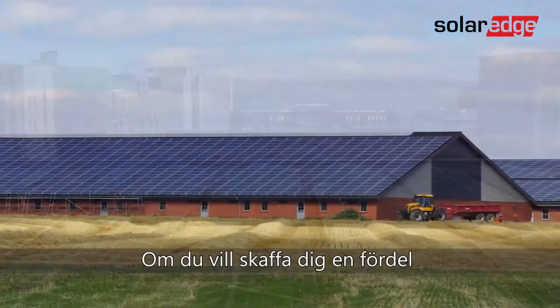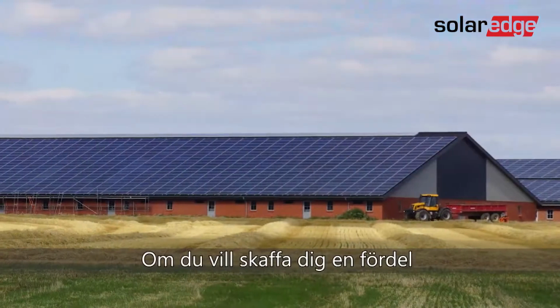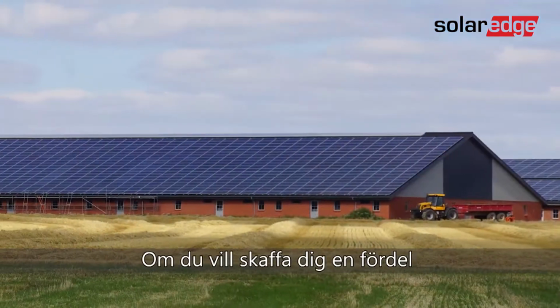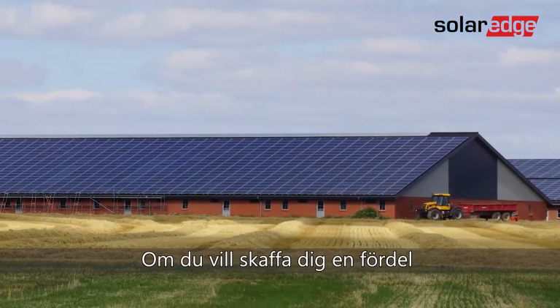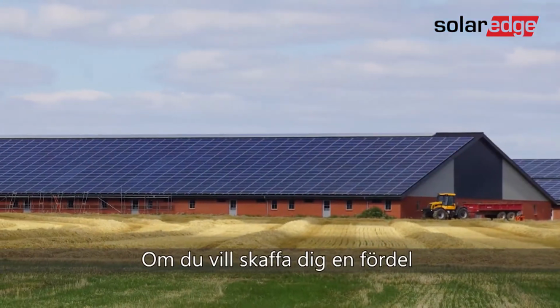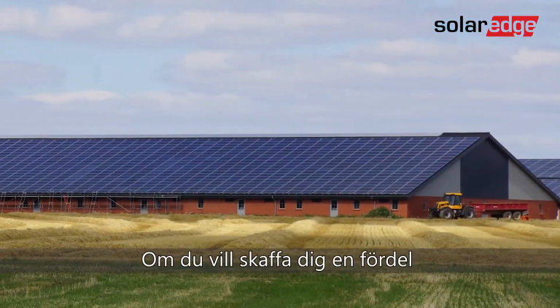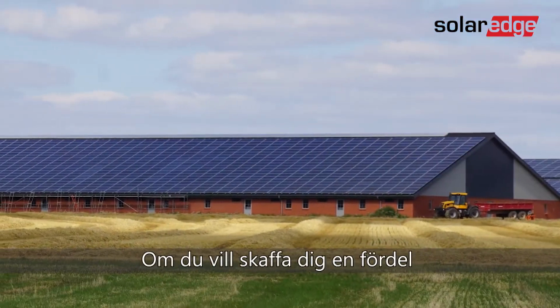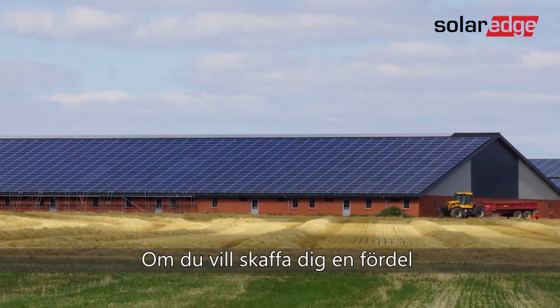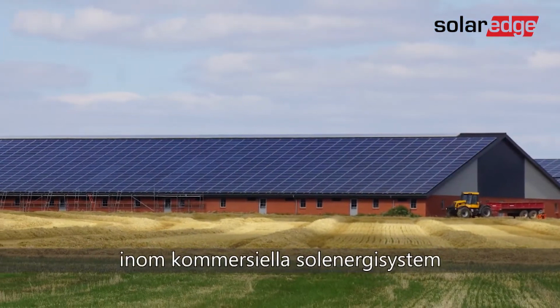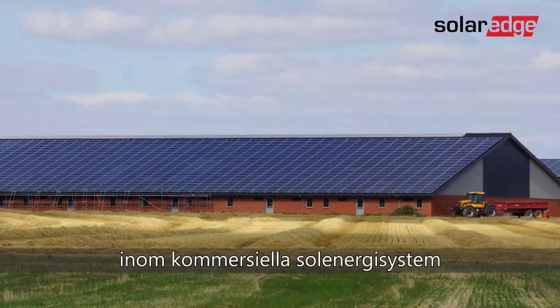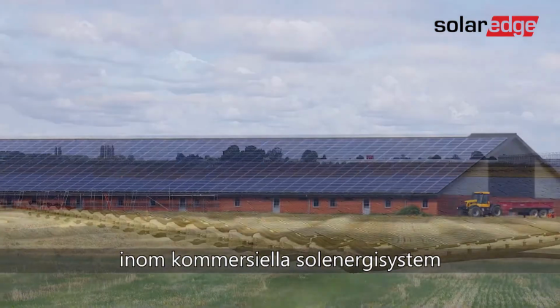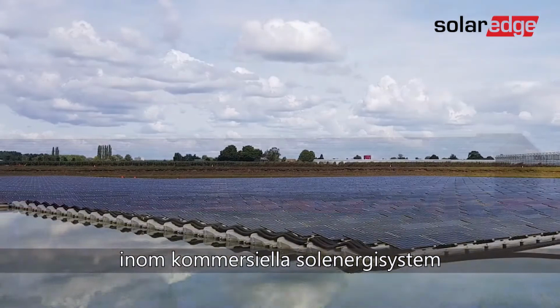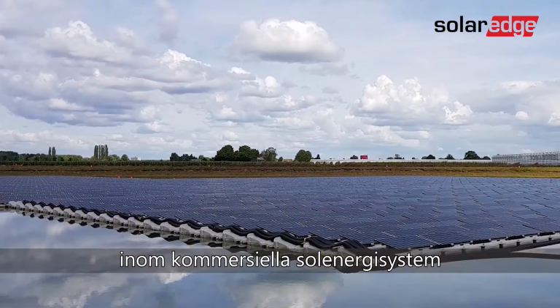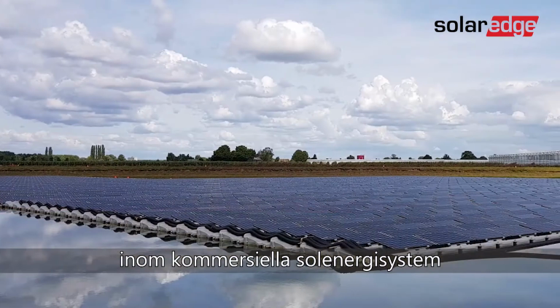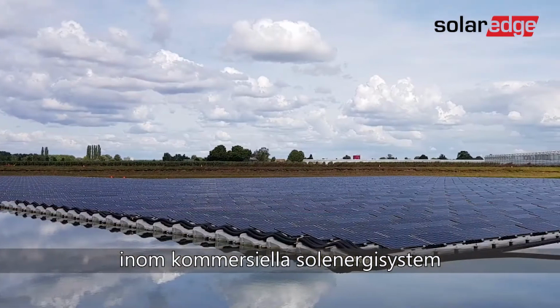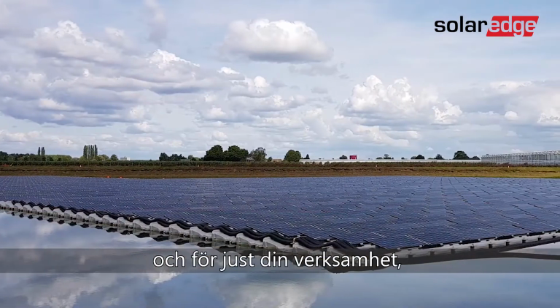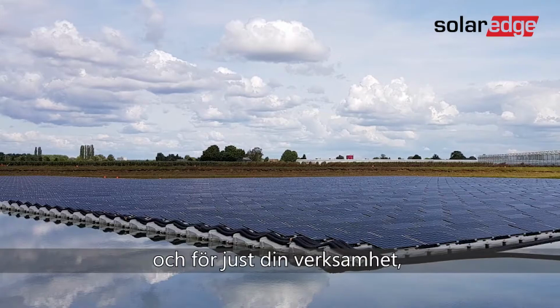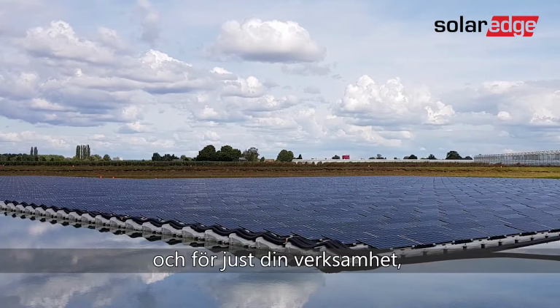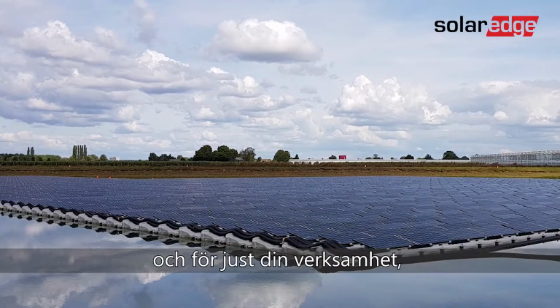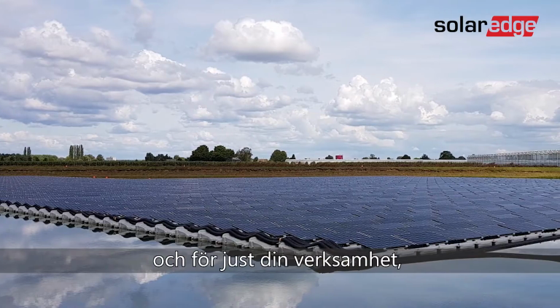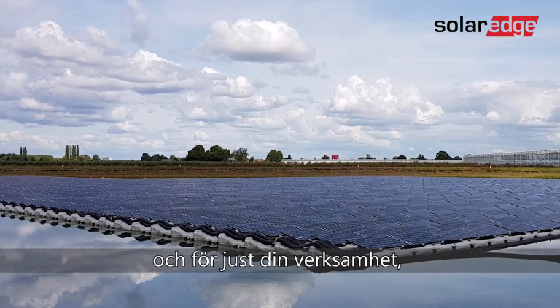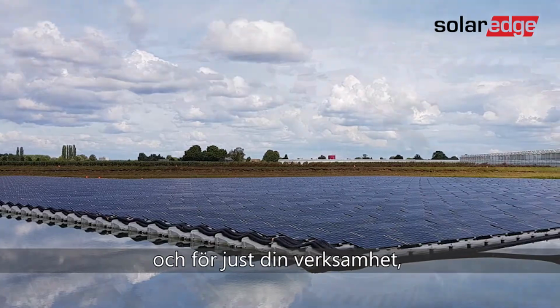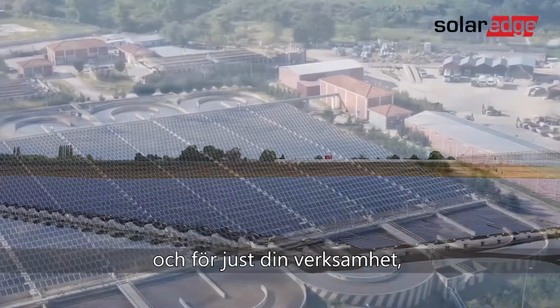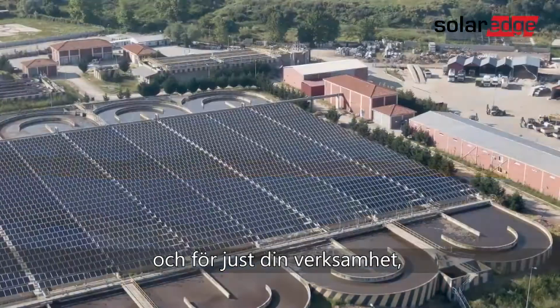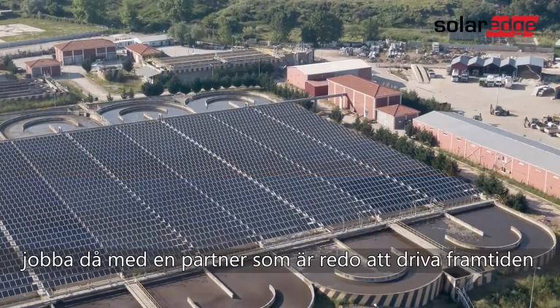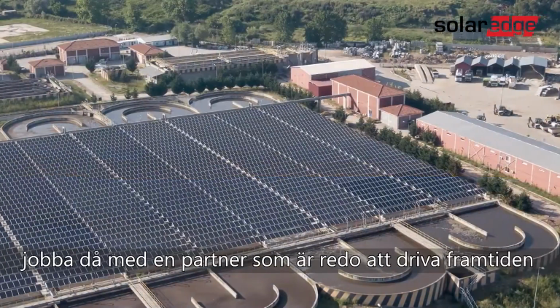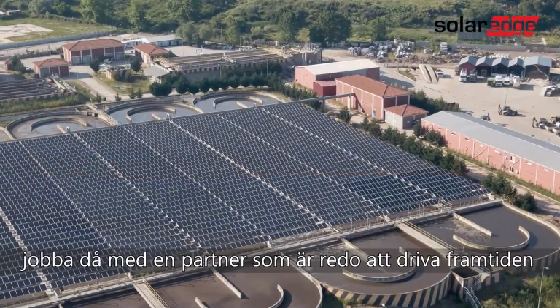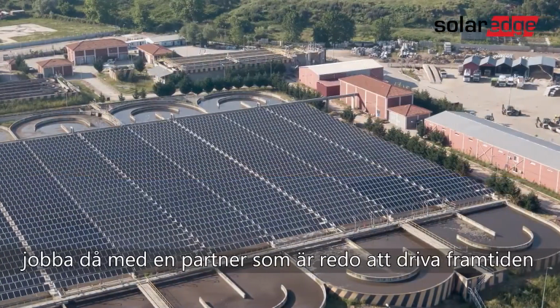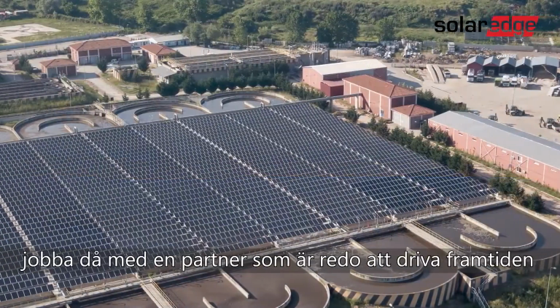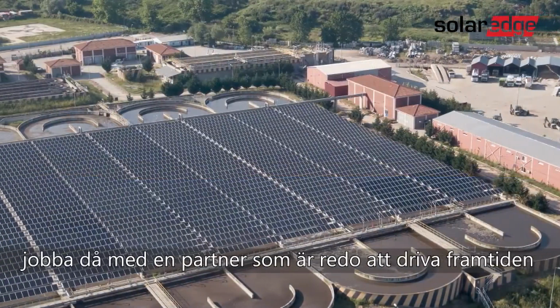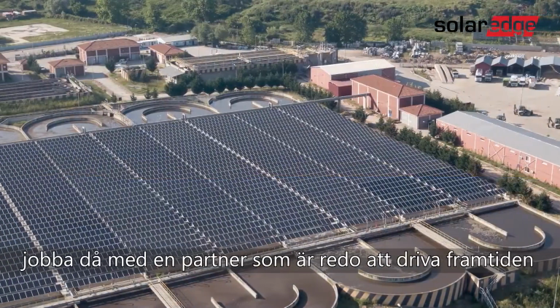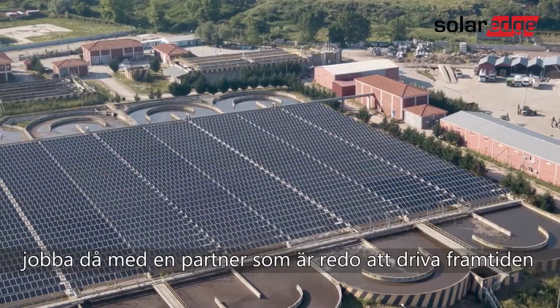If you're looking for an edge in your commercial PV business, connect with a partner ready to power your future.